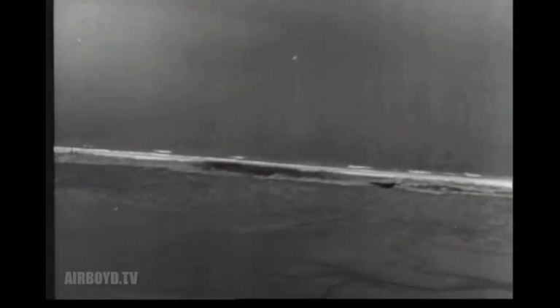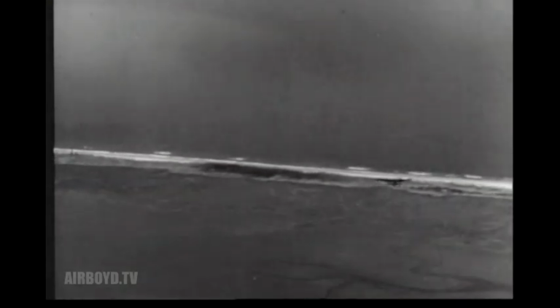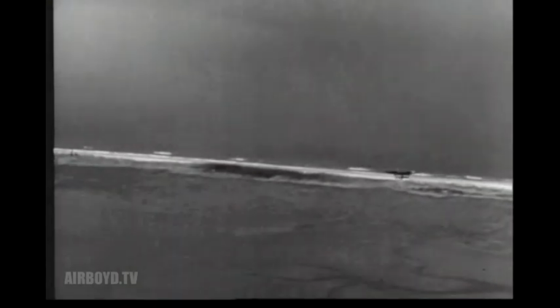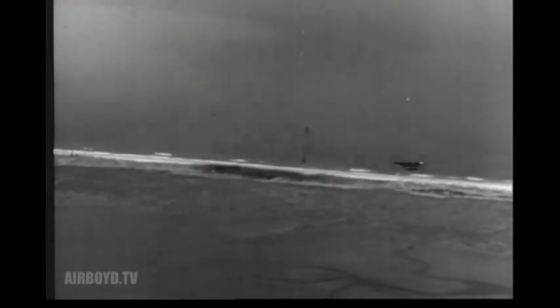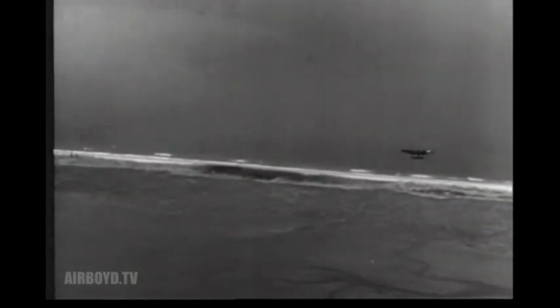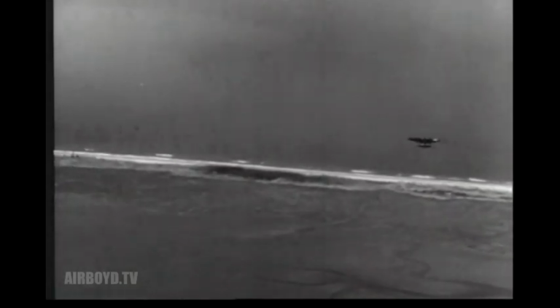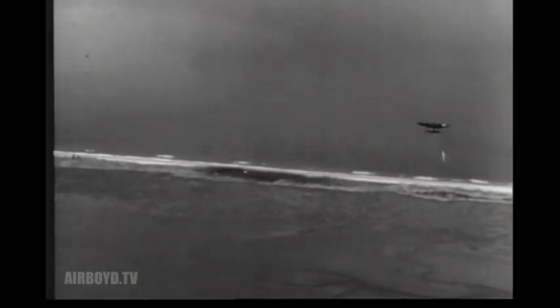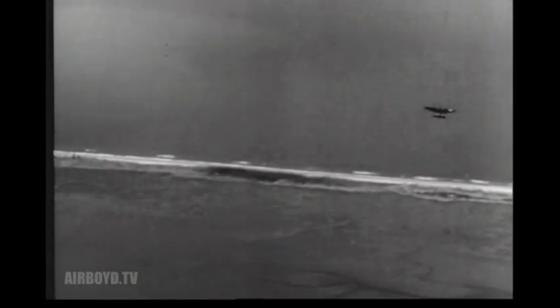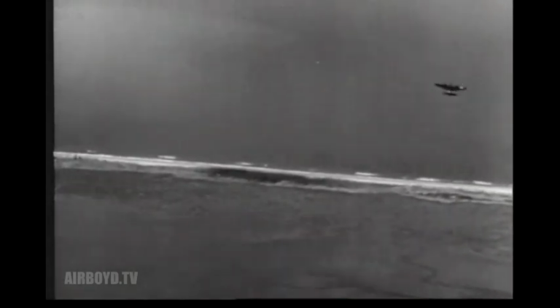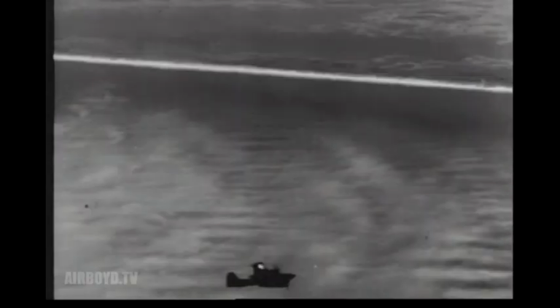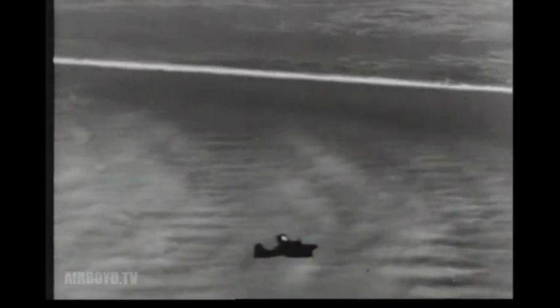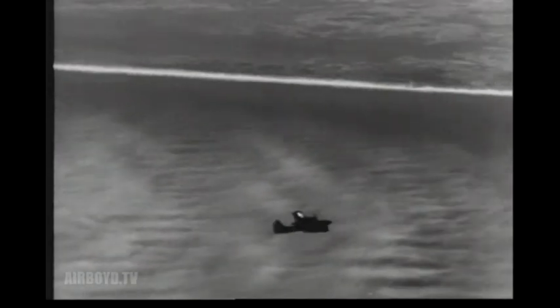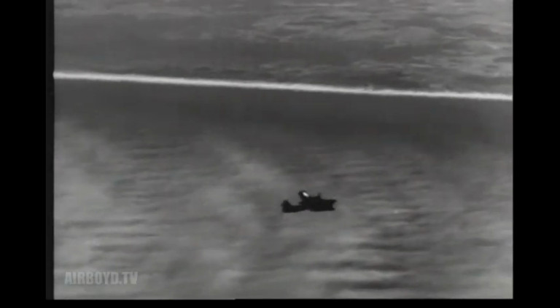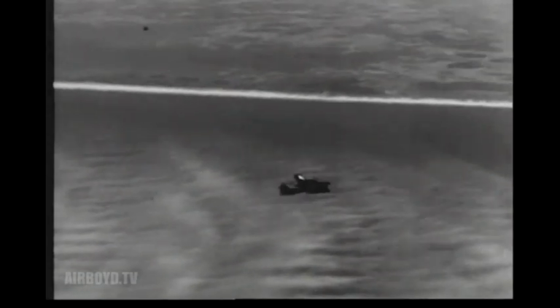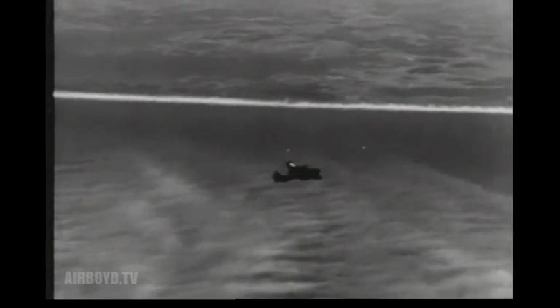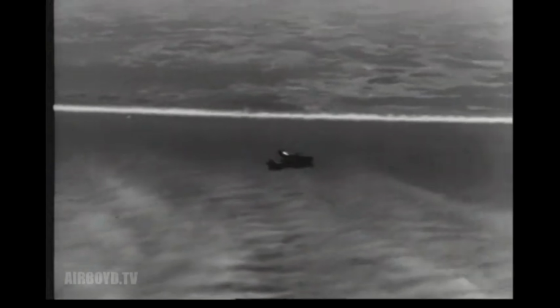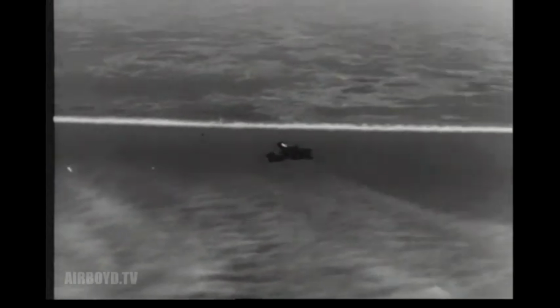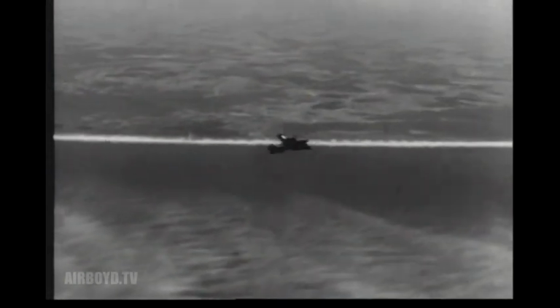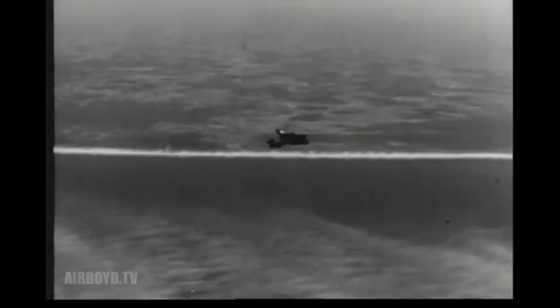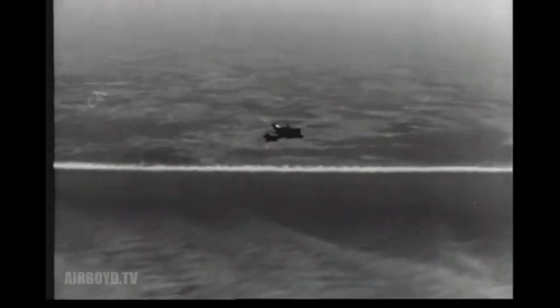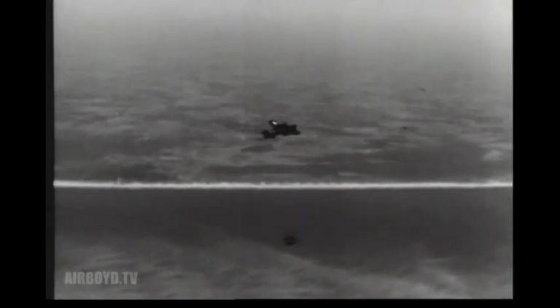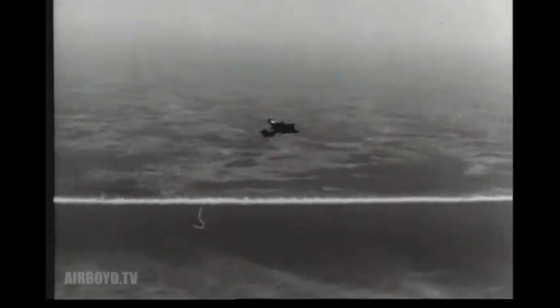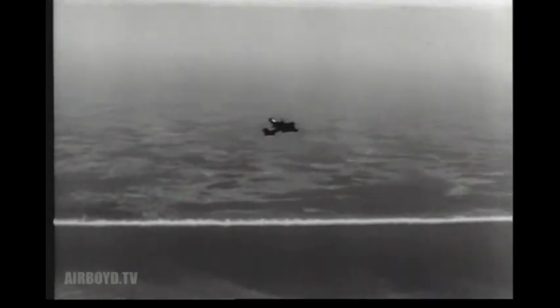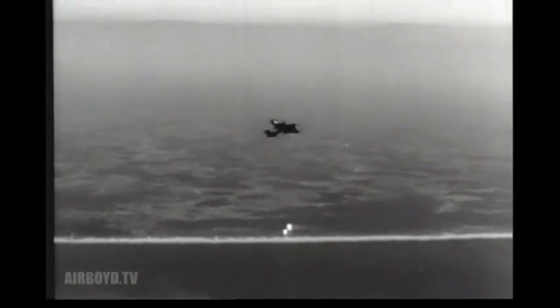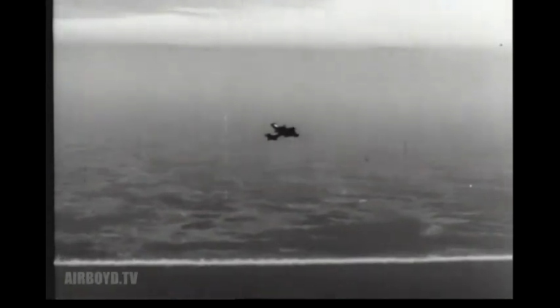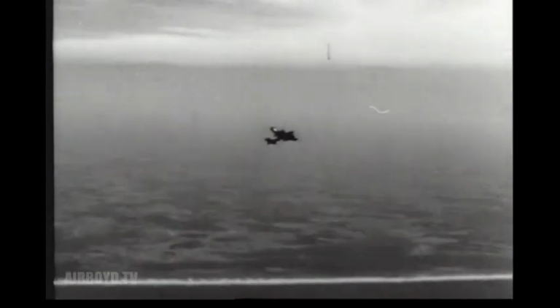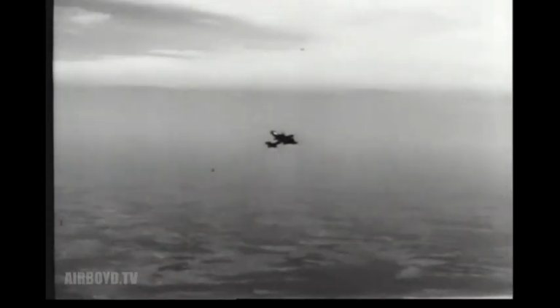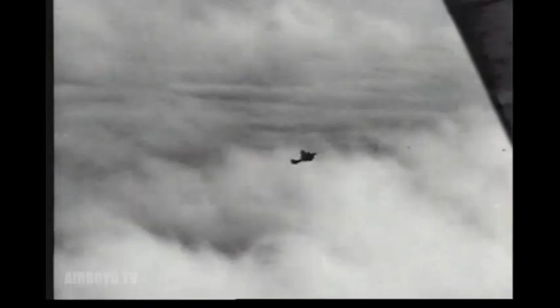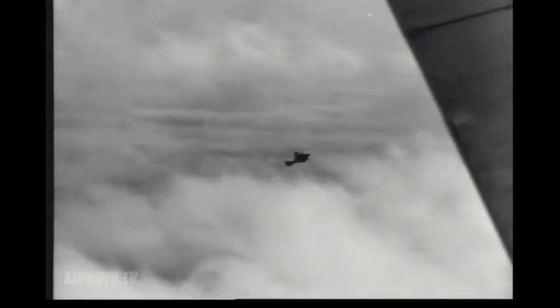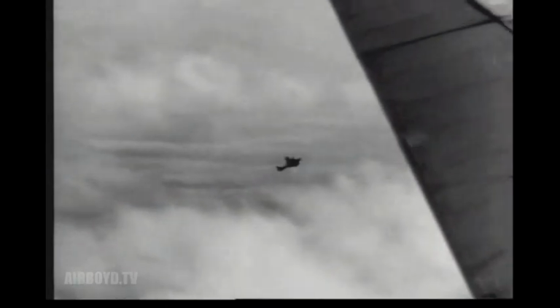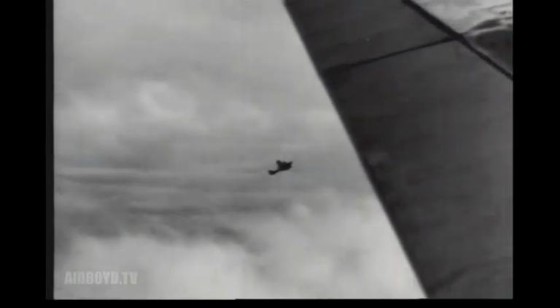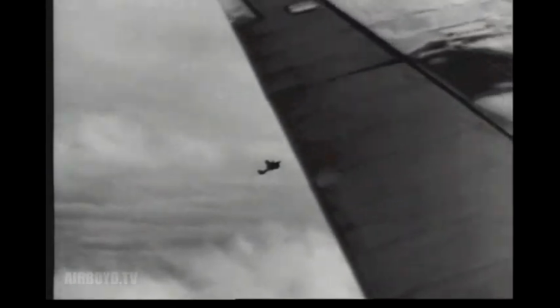First production of the F-7F goes to the Marine Corps, which will use them to clean up enemy strongpoints ahead of advancing ground troops. Later, the Navy will get them.